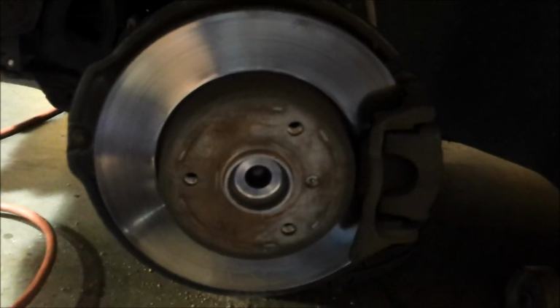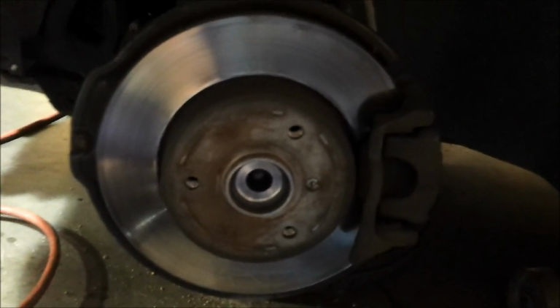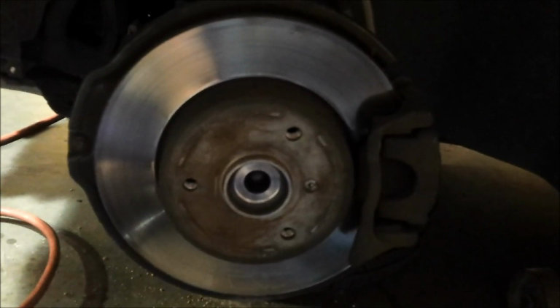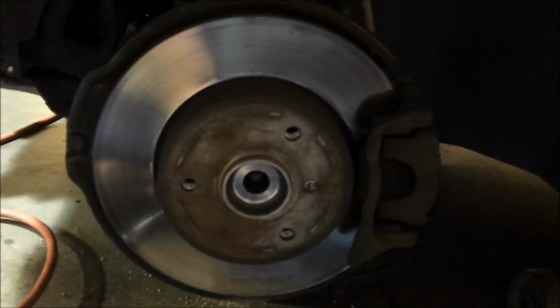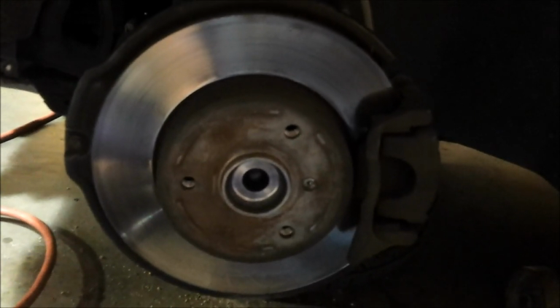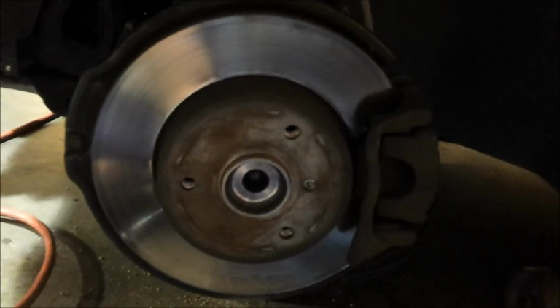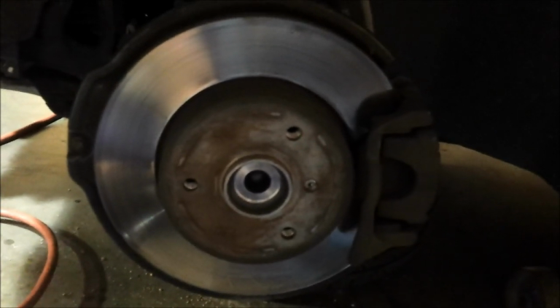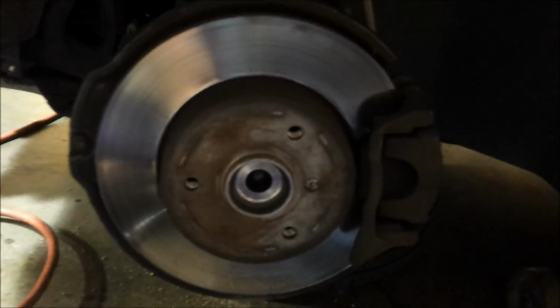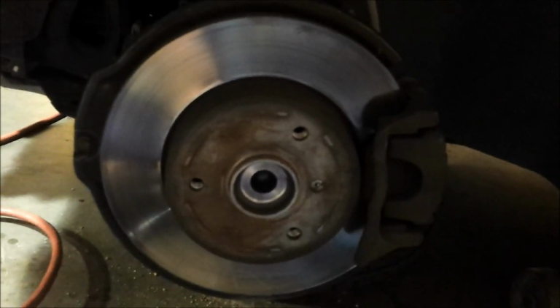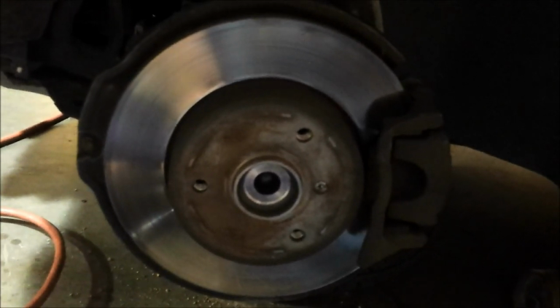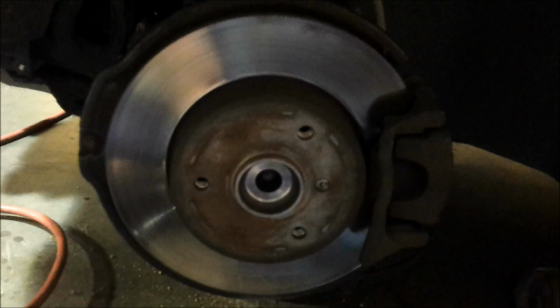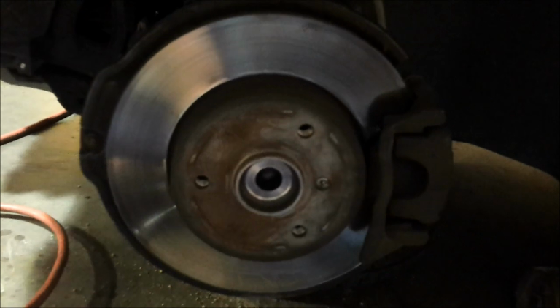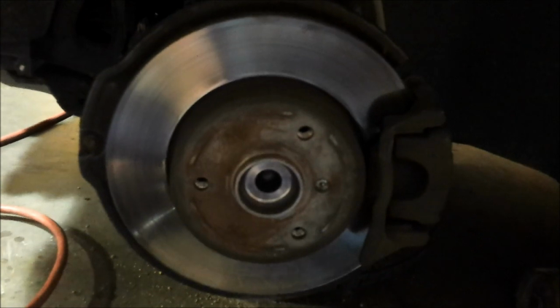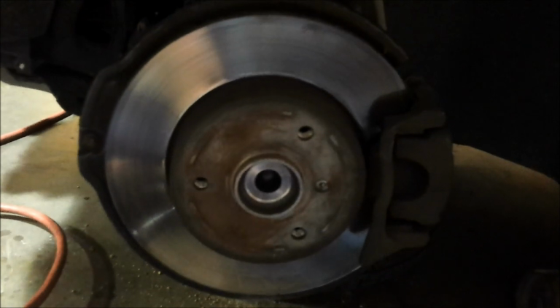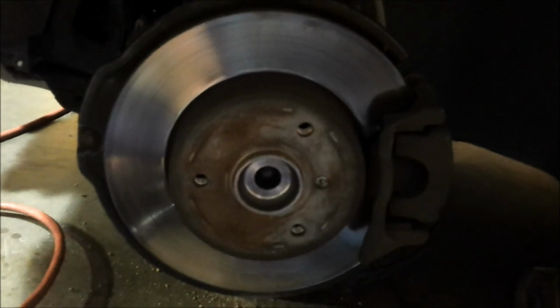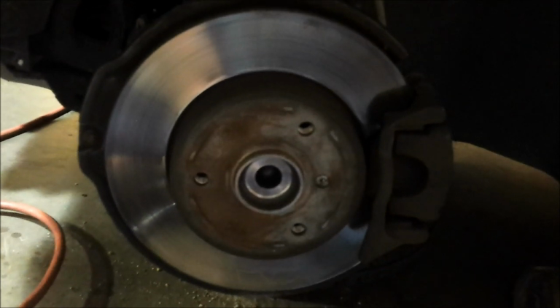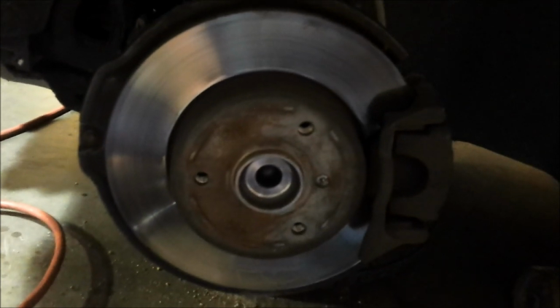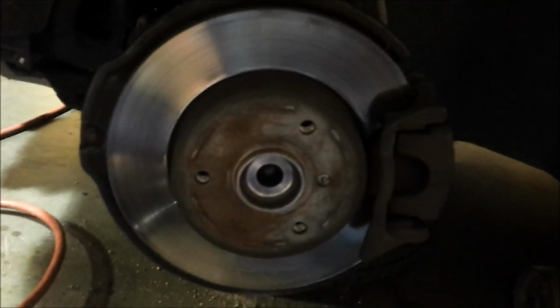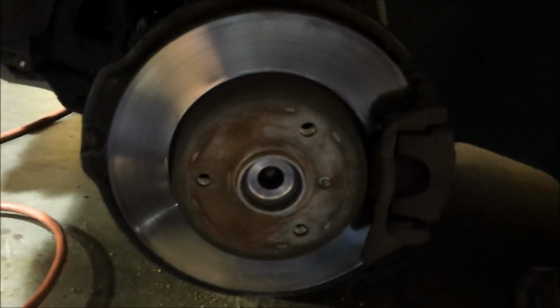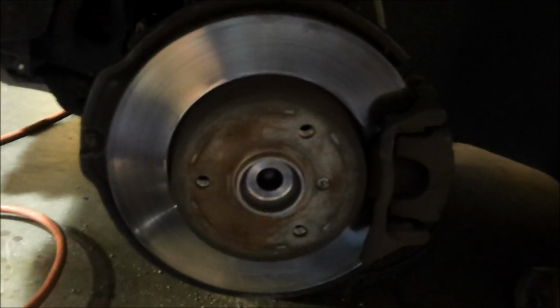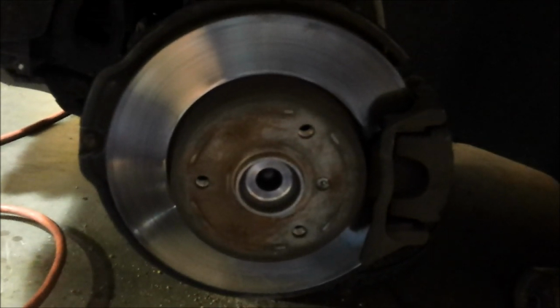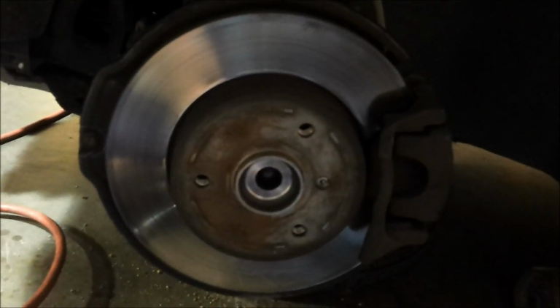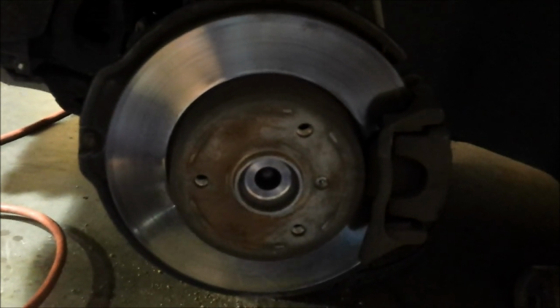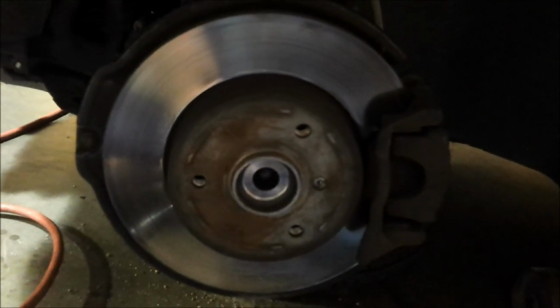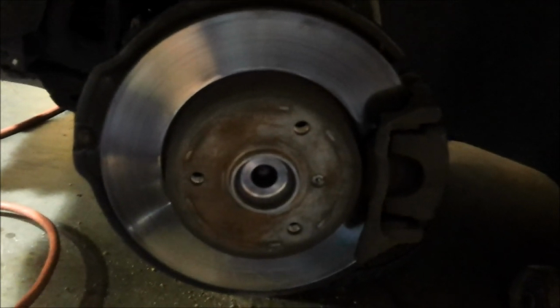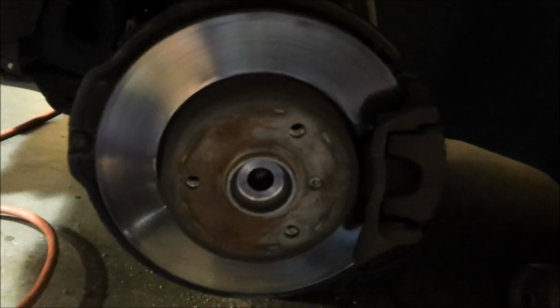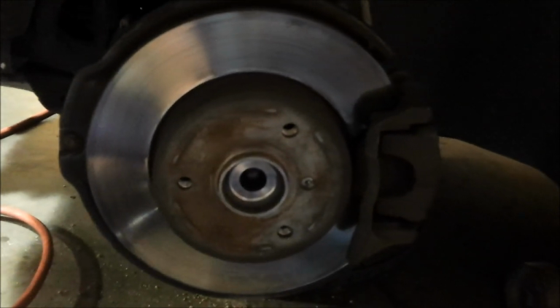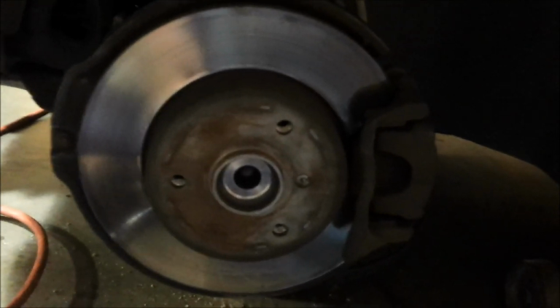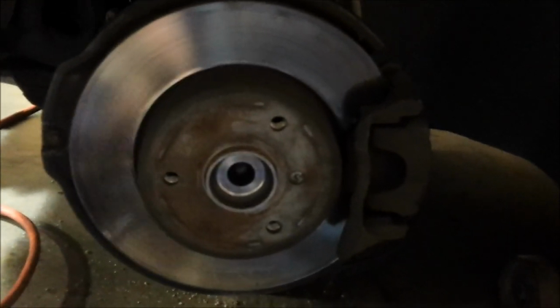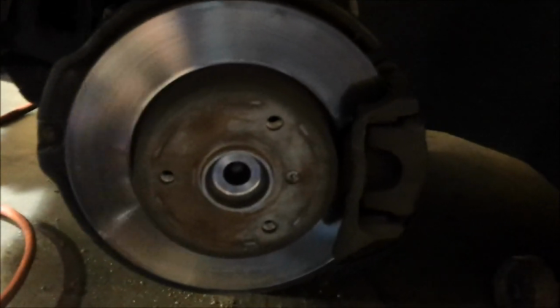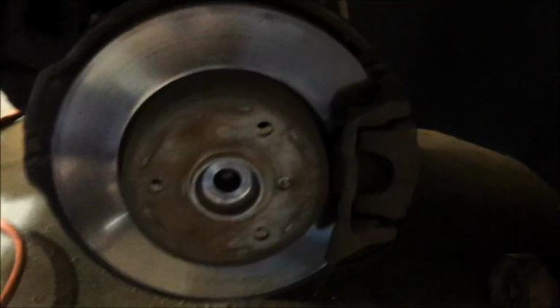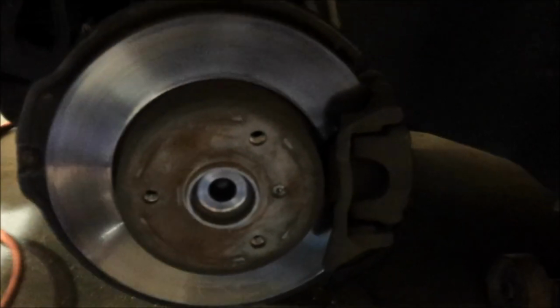Put the wheel on, put the three lug bolts on, put the plastic cap on - it sandwiches in between the three bolts. Snug those lug bolts as good as you can, set the car down, finish torquing them to spec, then put the hubcap back on. I apologize for the lighting - it's the best I could do. If it helps, great. If not, go find another video. Thanks for watching.